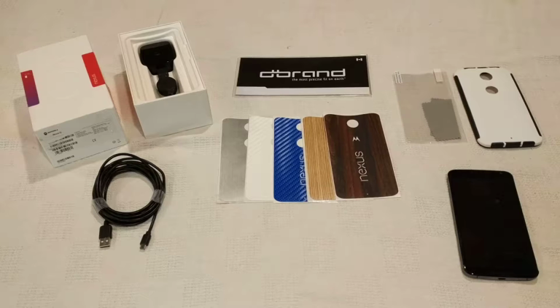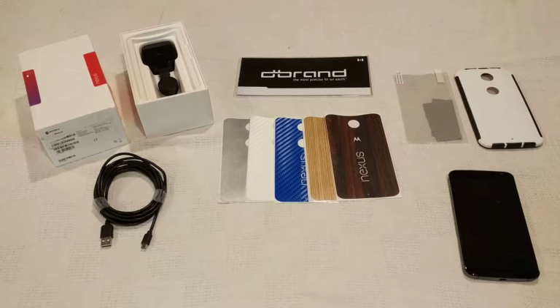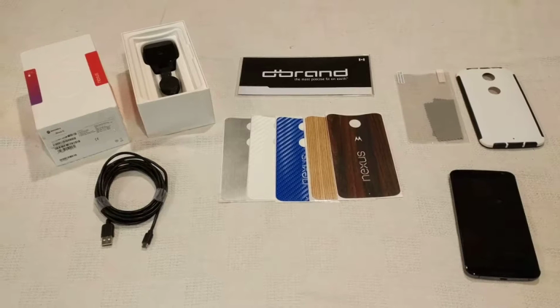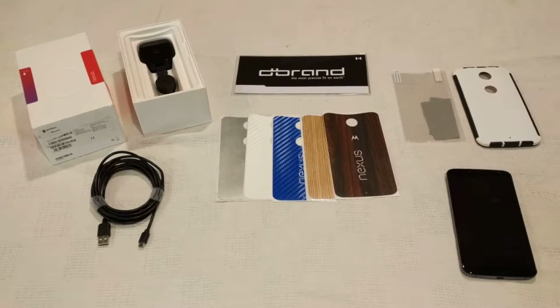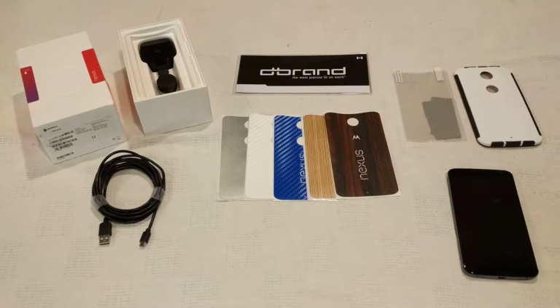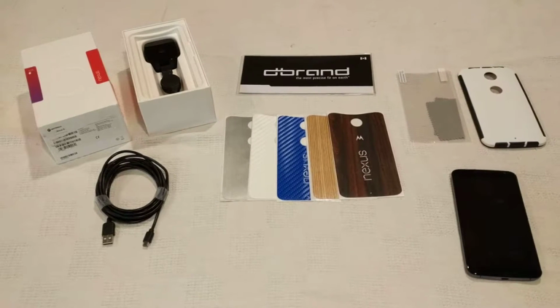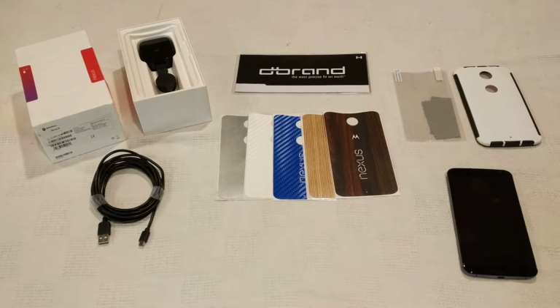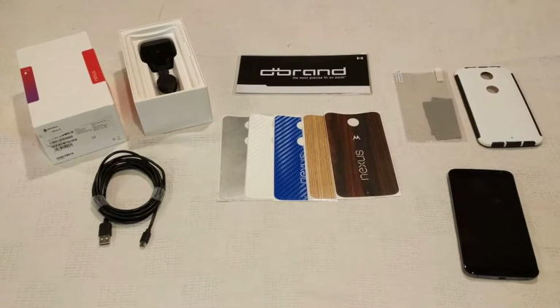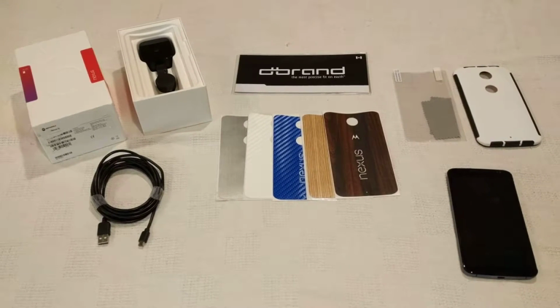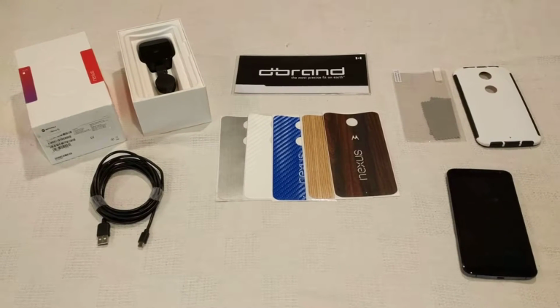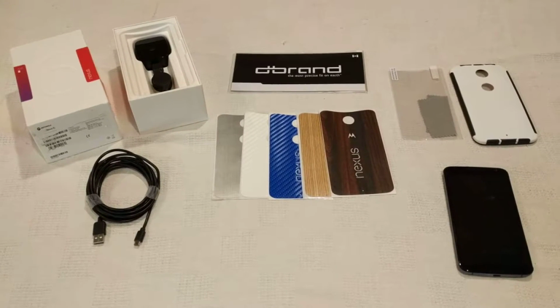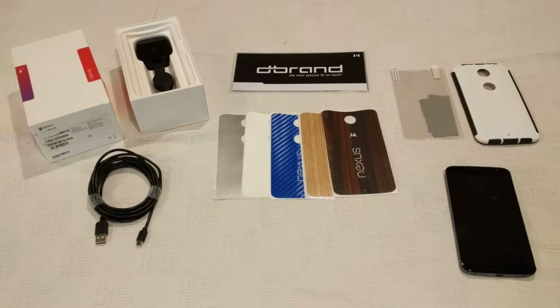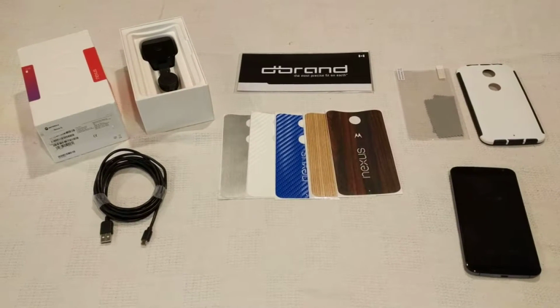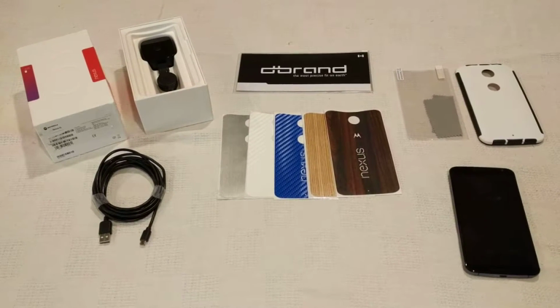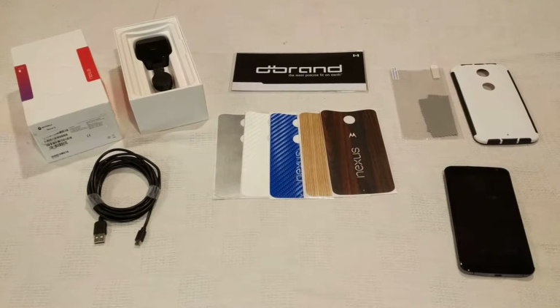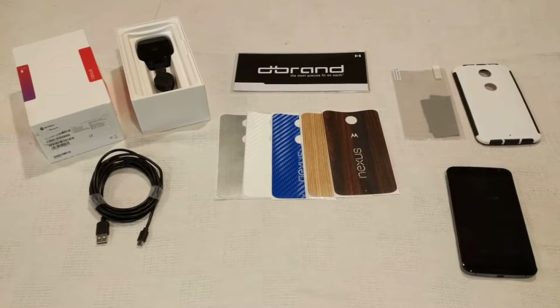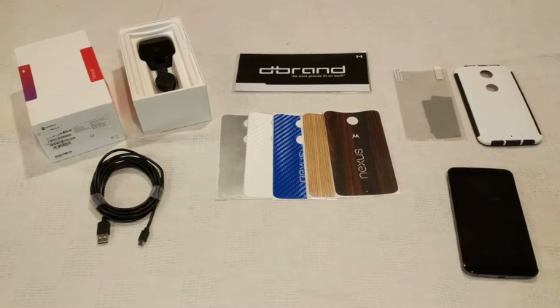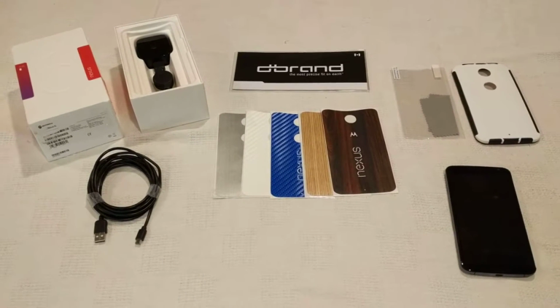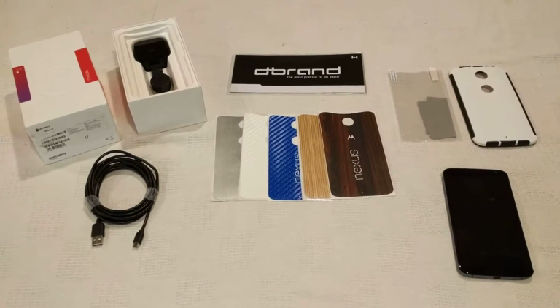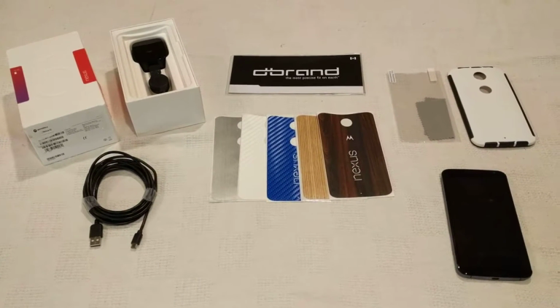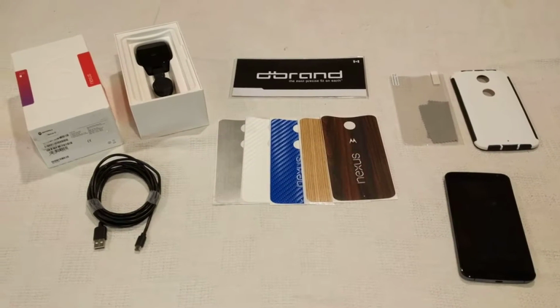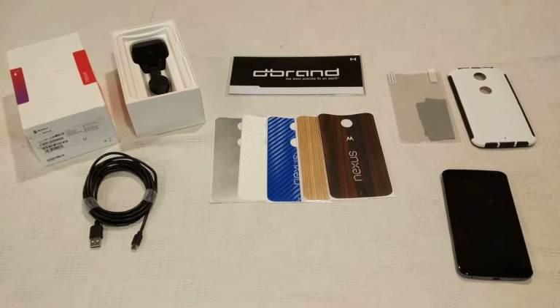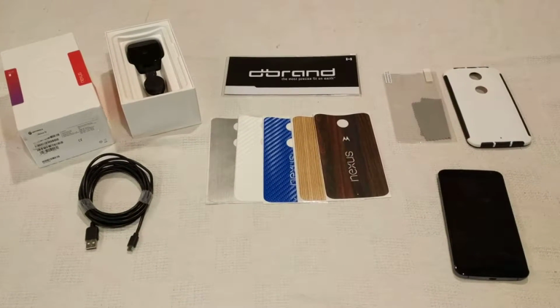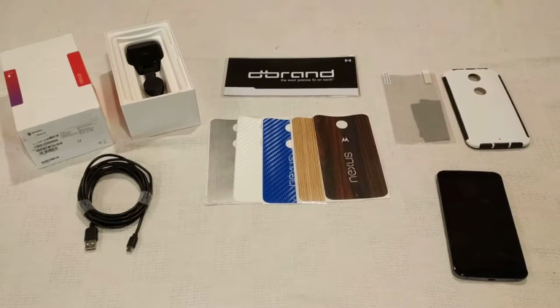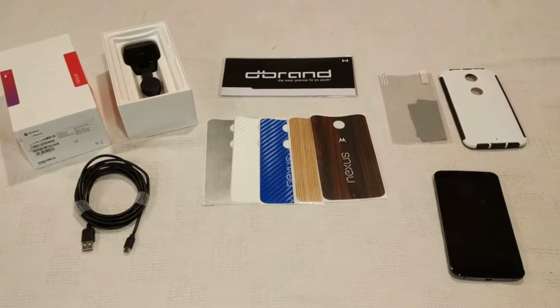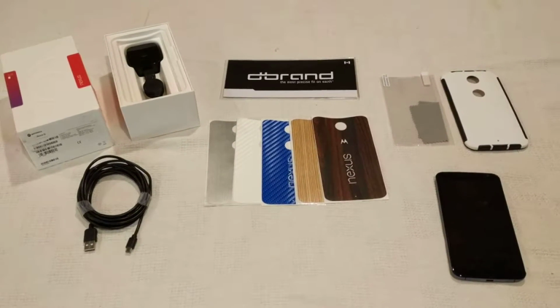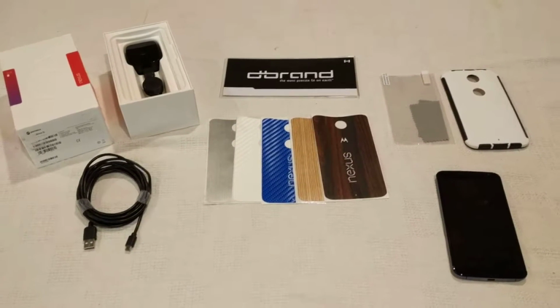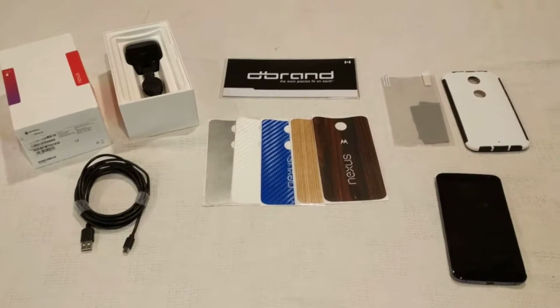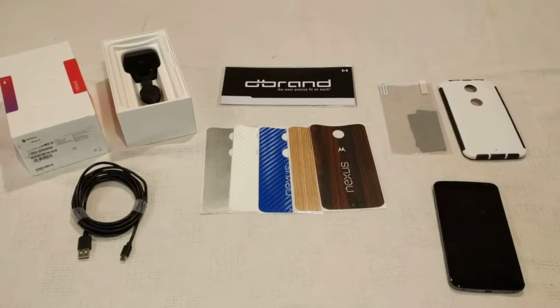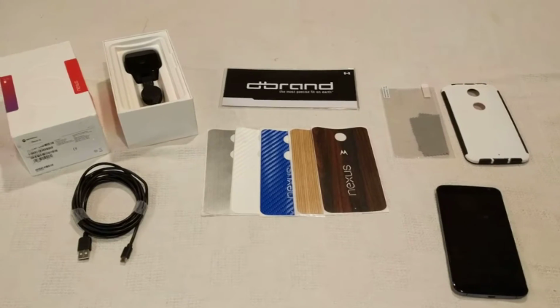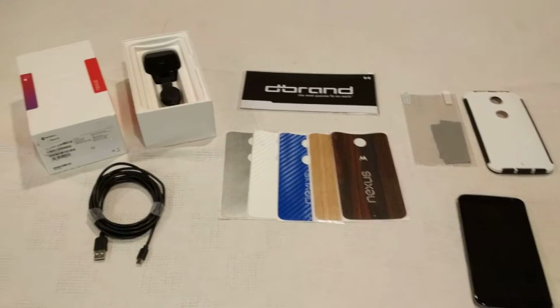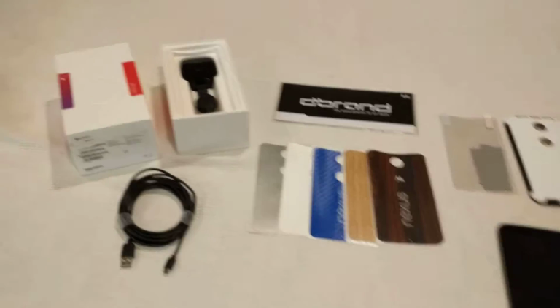Welcome eBay bidders. This is Nathan and you're bidding on a Nexus 6 along with accessories. Let's see what you get.